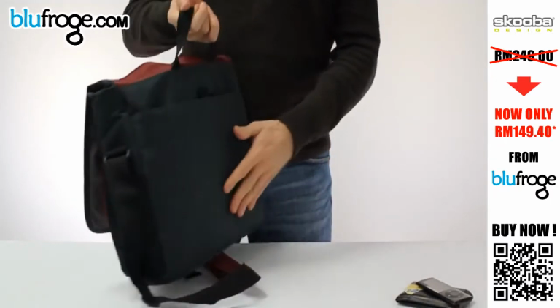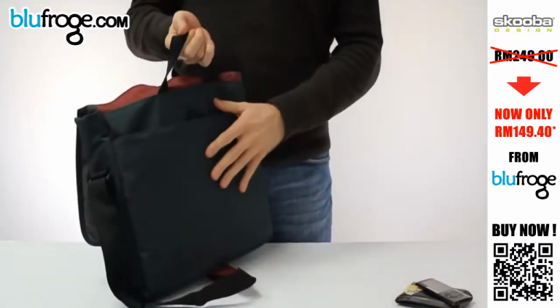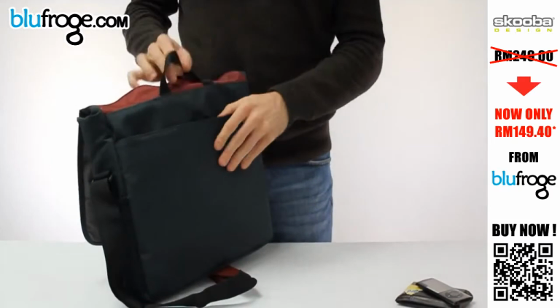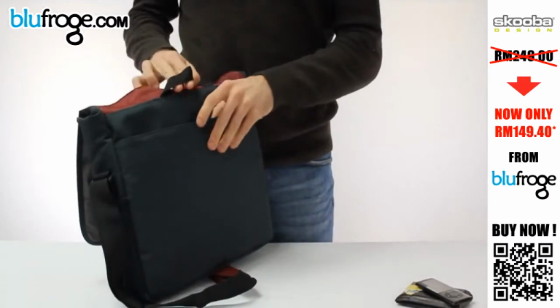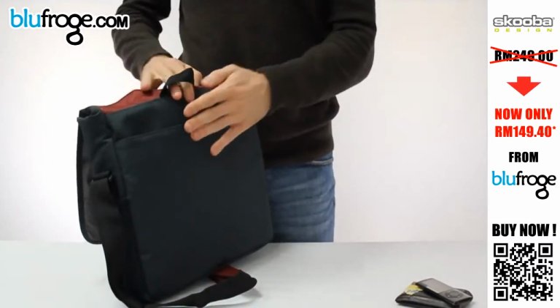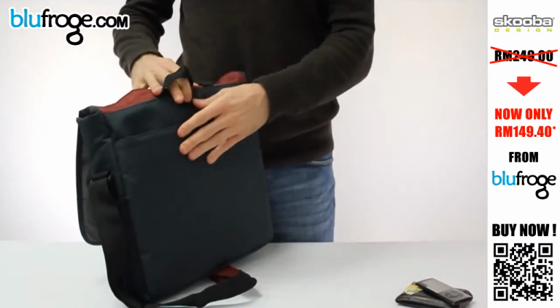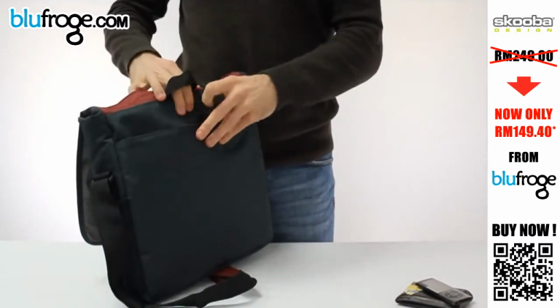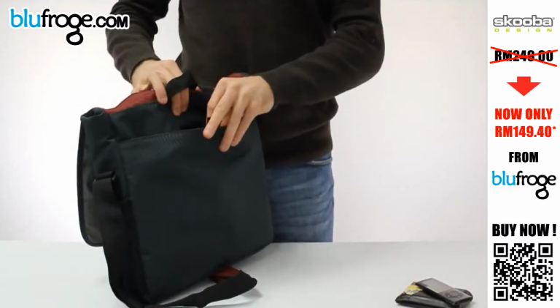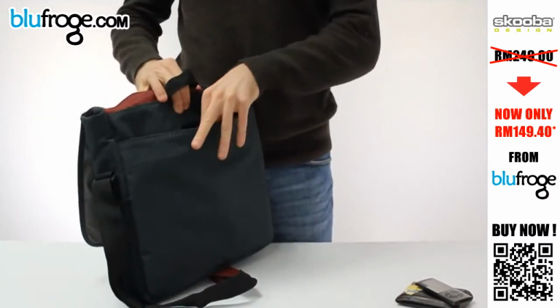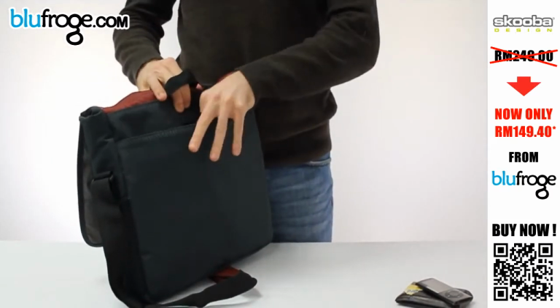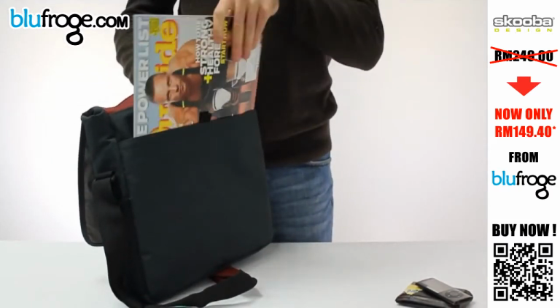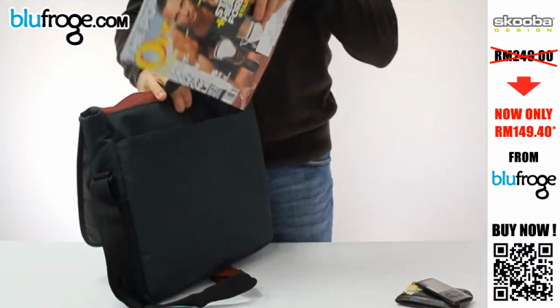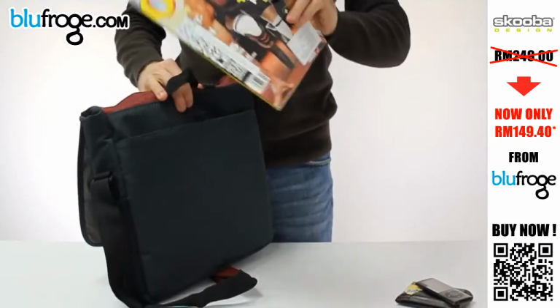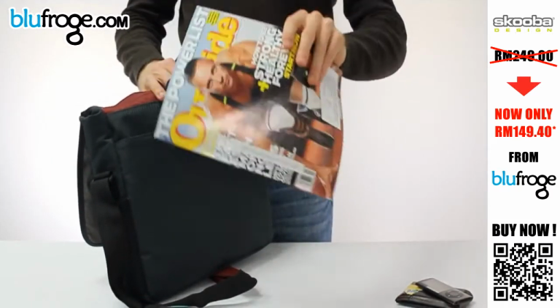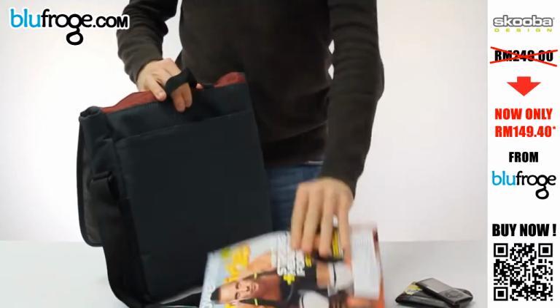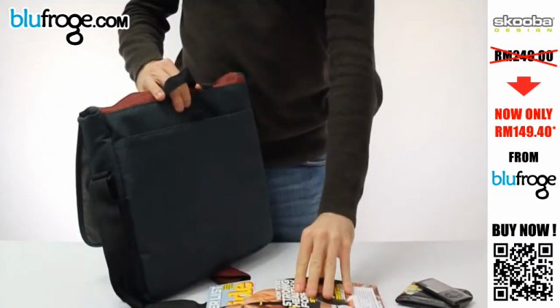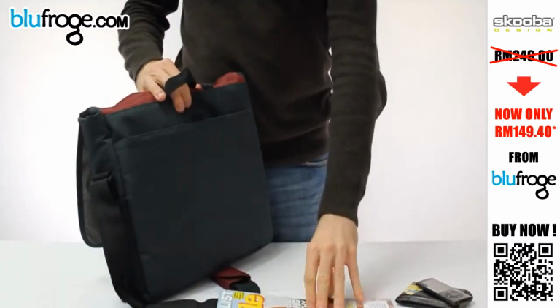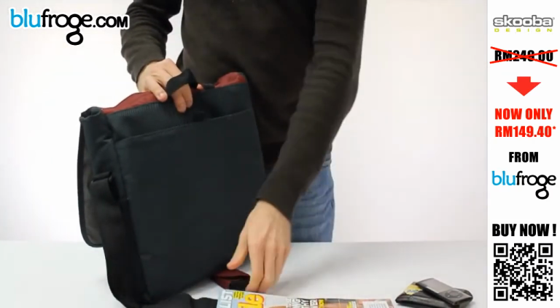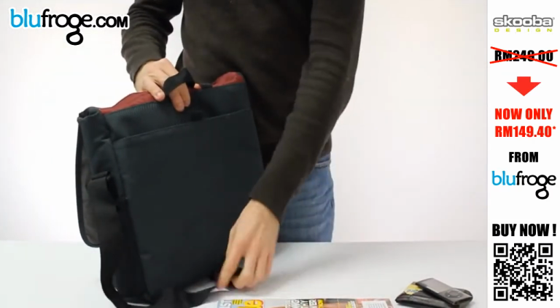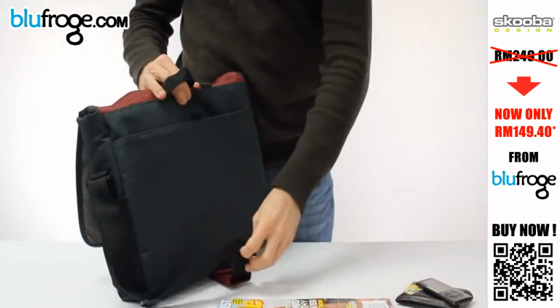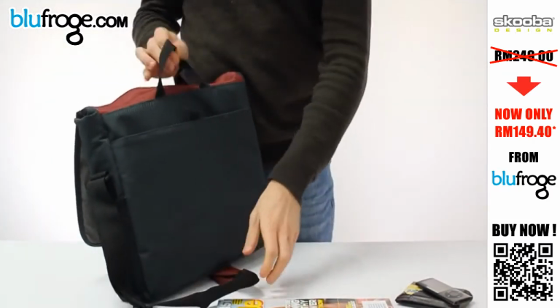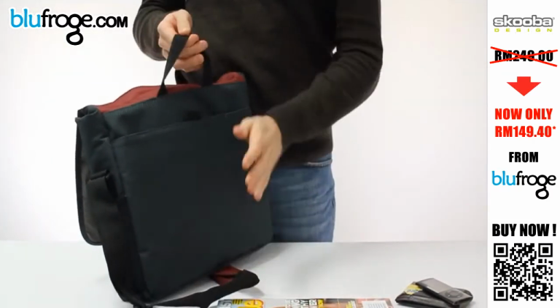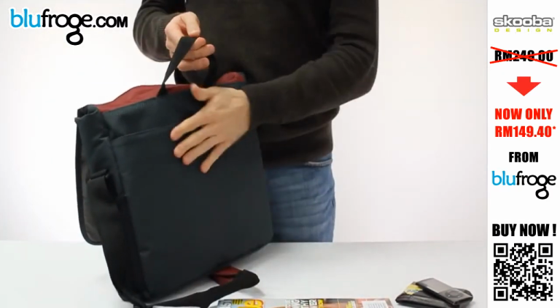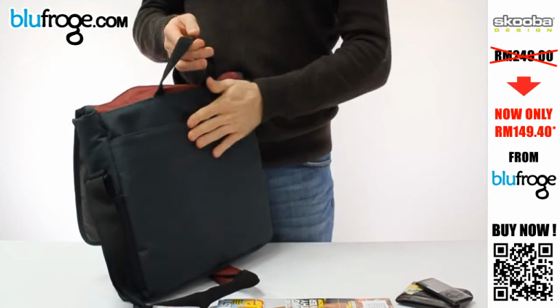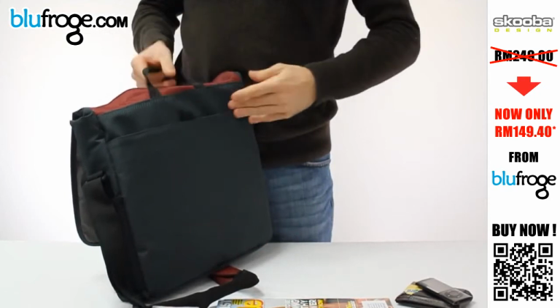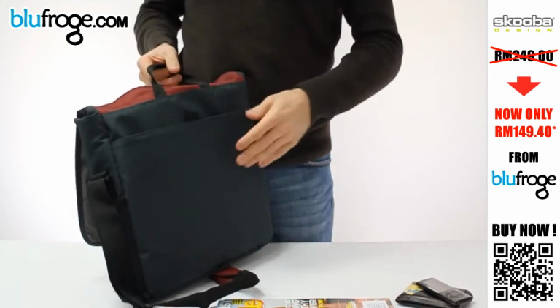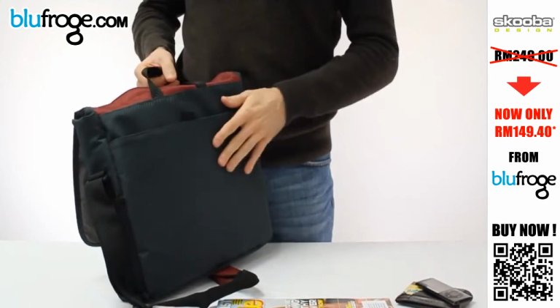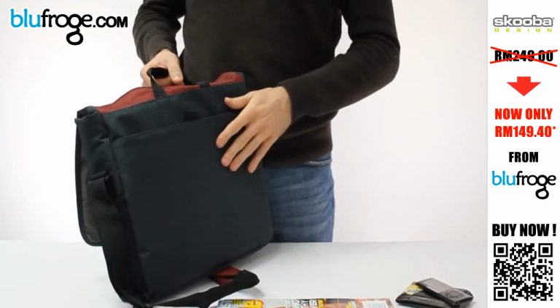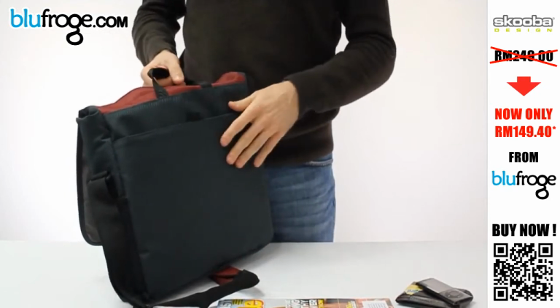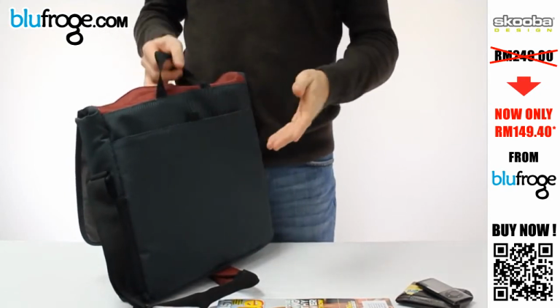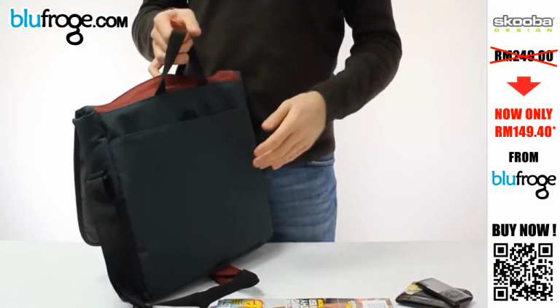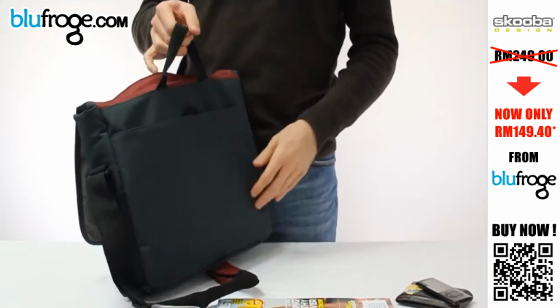The back of the bag has a bigger pocket, and that's good for magazines or any kind of files, books — anything you want to keep on the outside at hand.